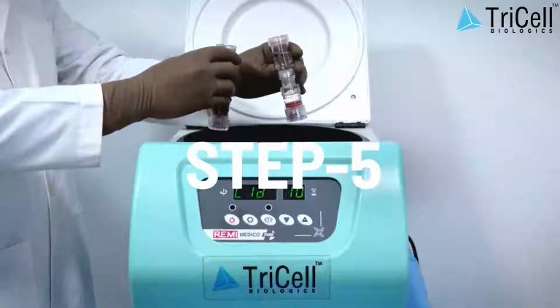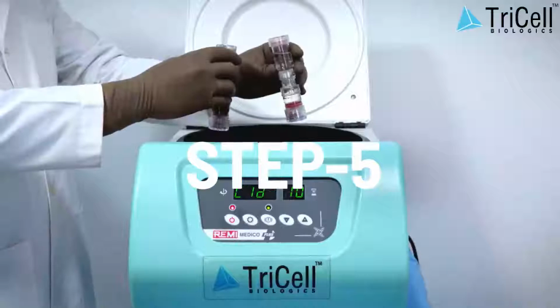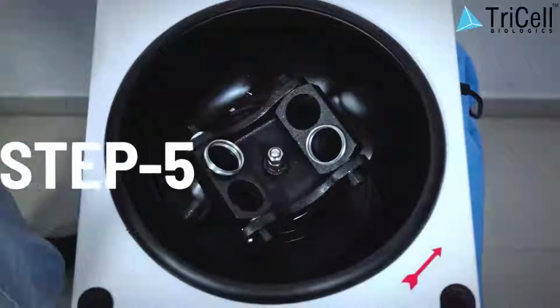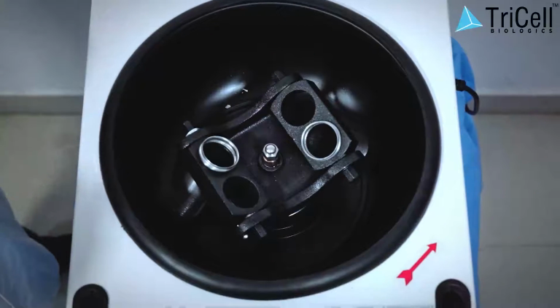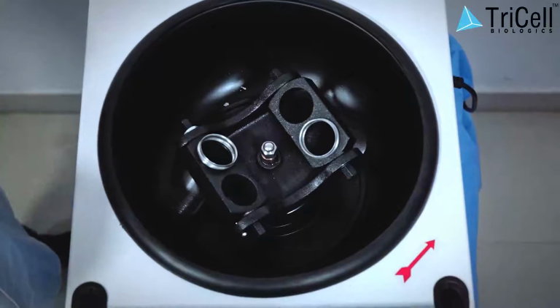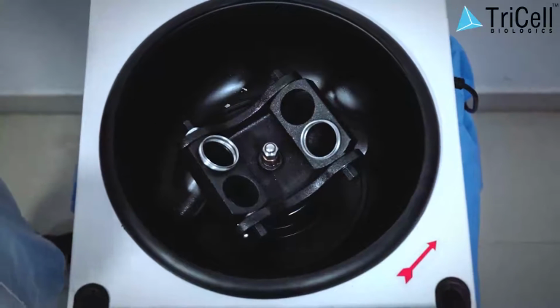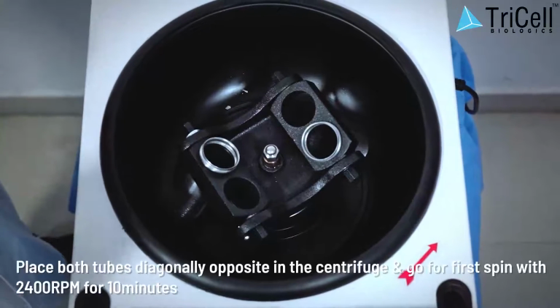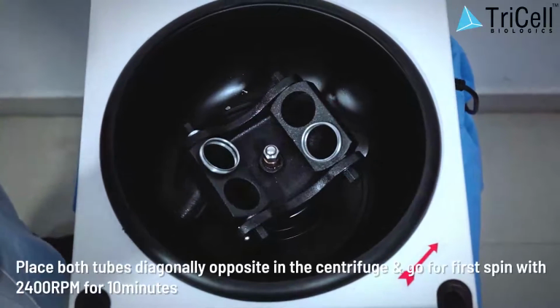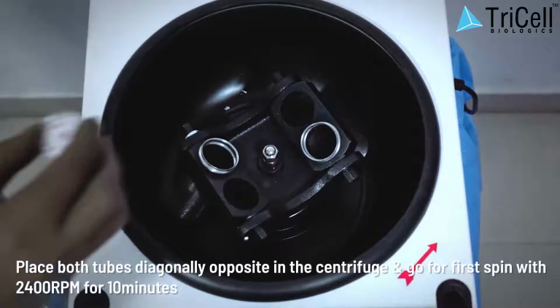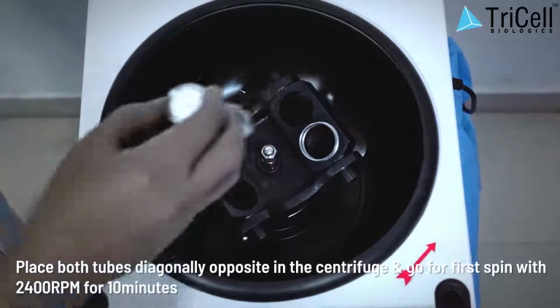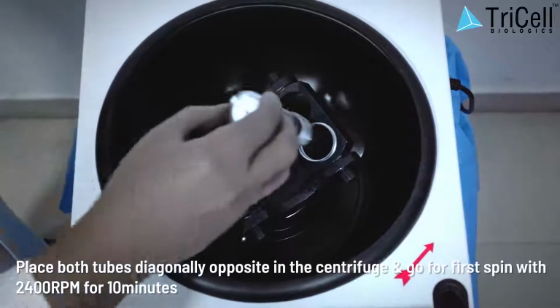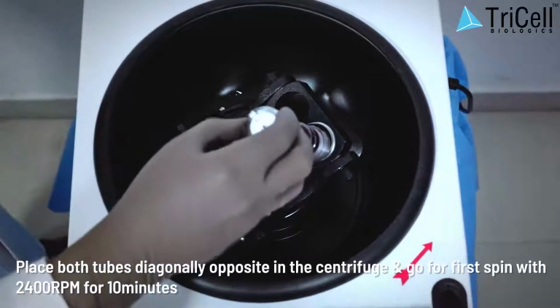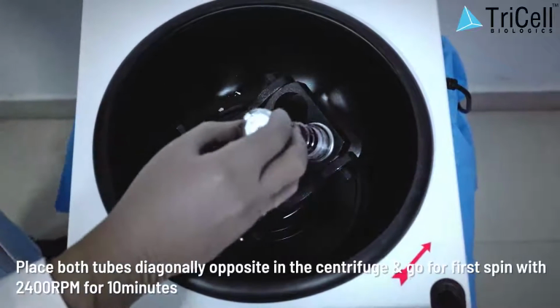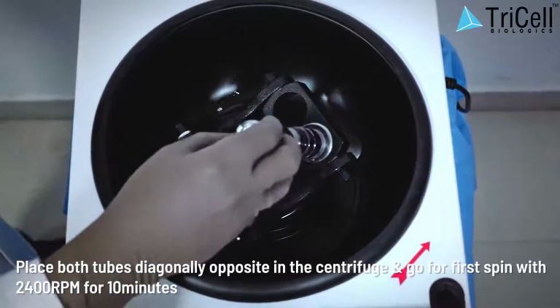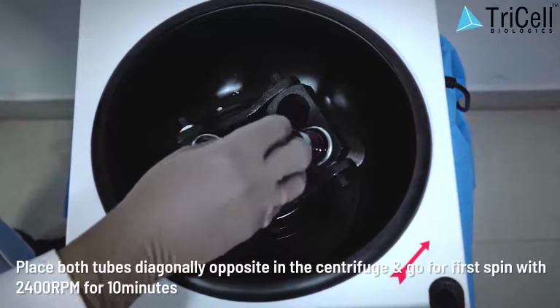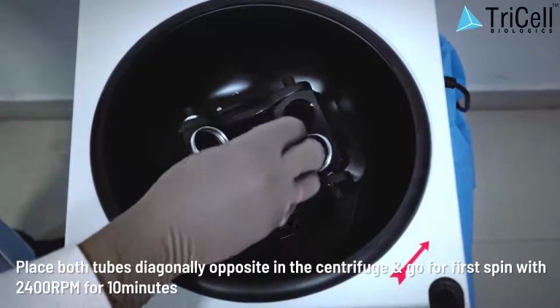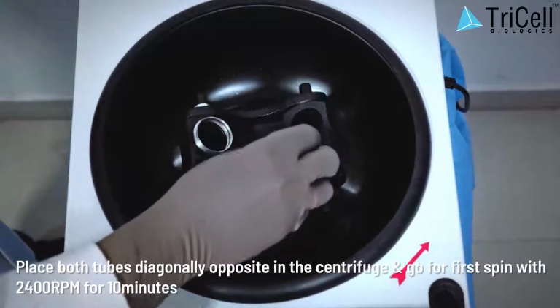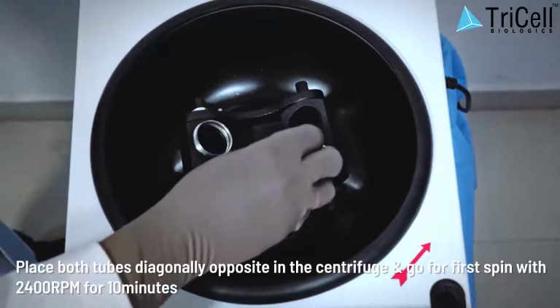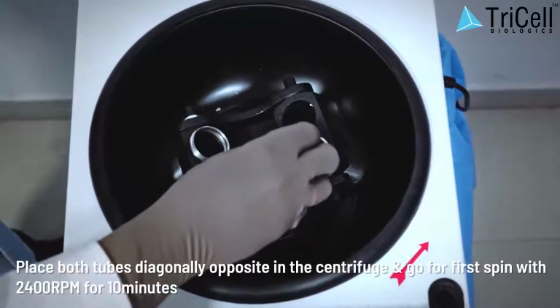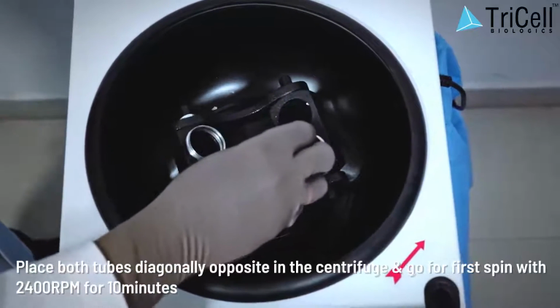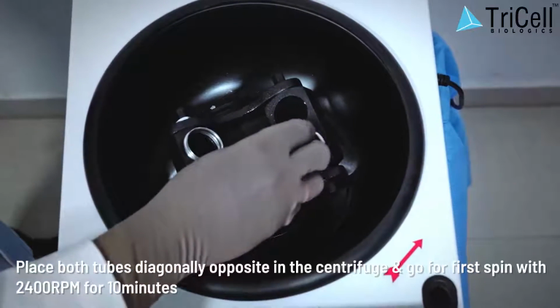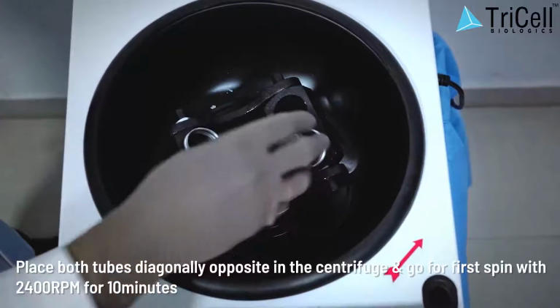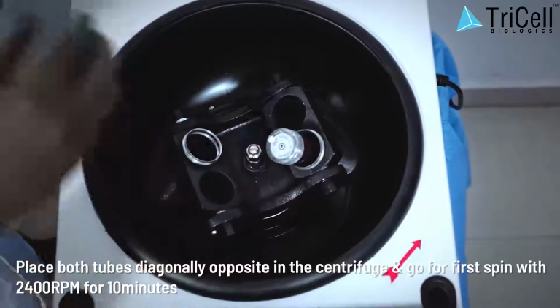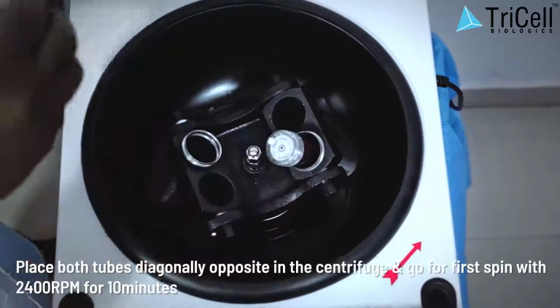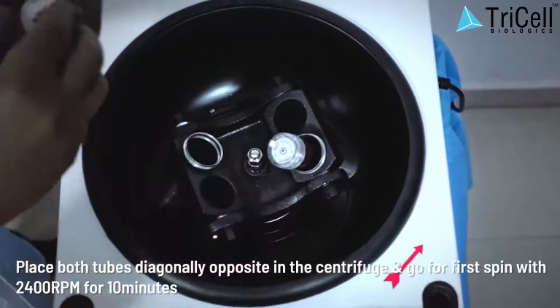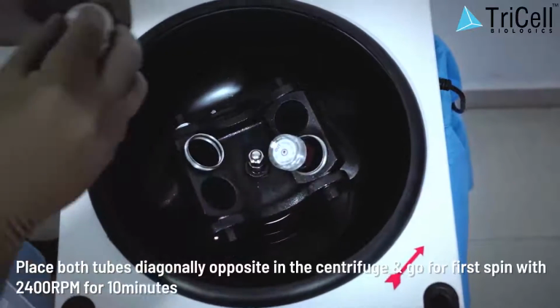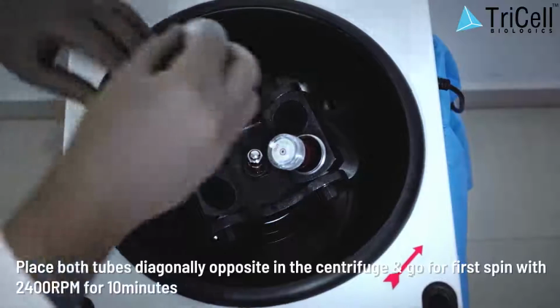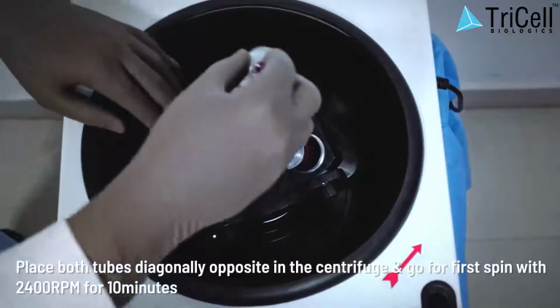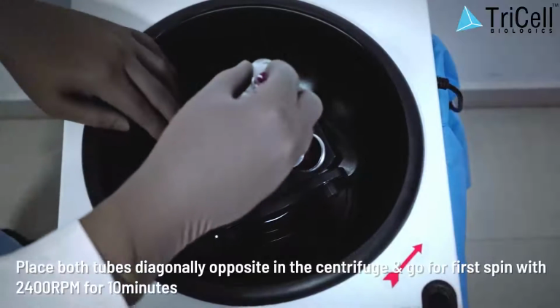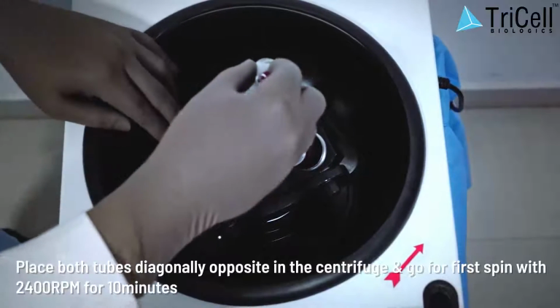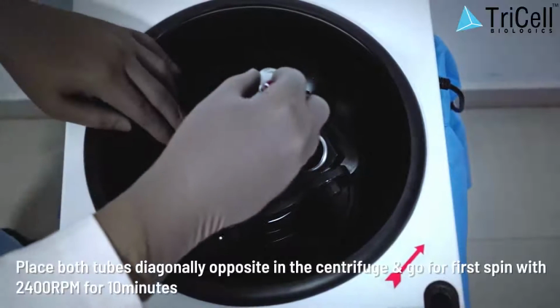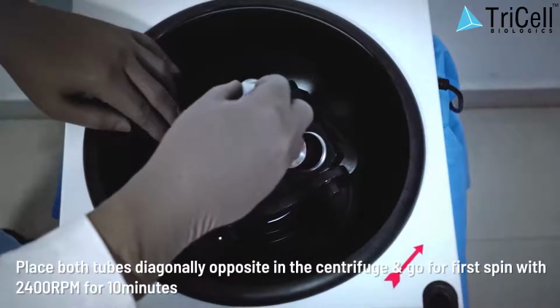Step 5: Place both tubes diagonally opposite in the centrifuge and go for the first spin at 2400 RPM for 10 minutes.